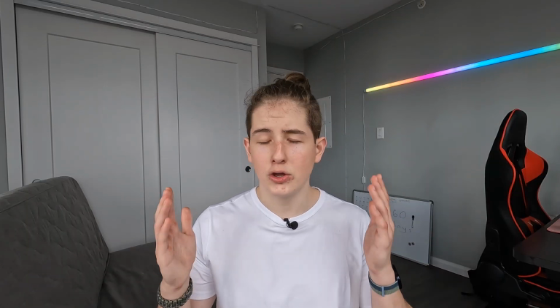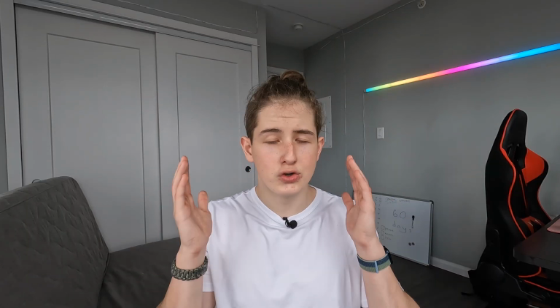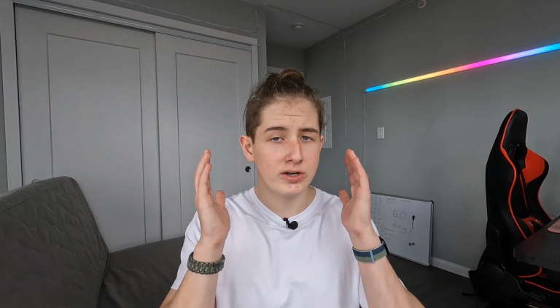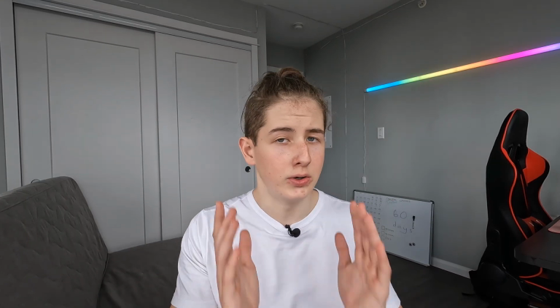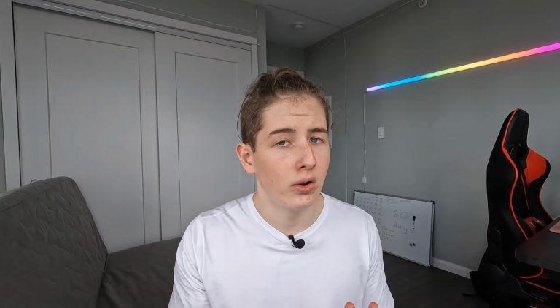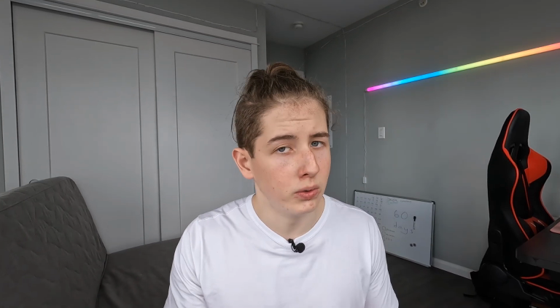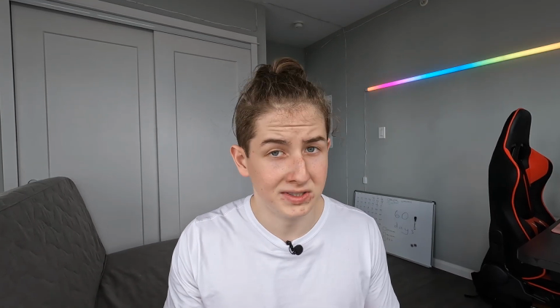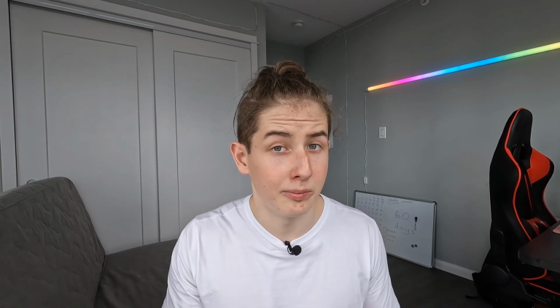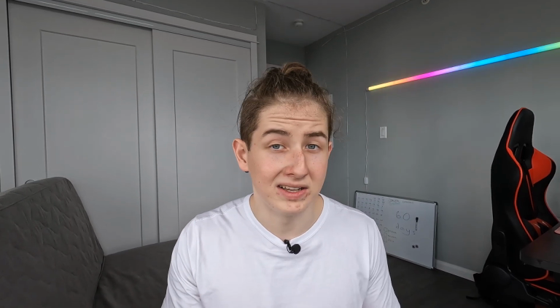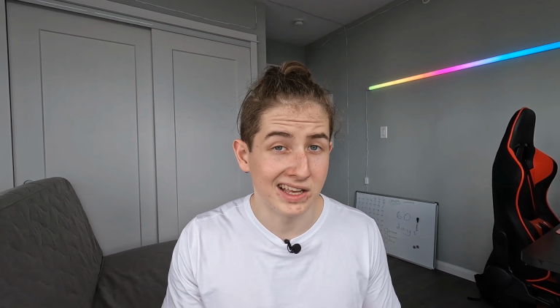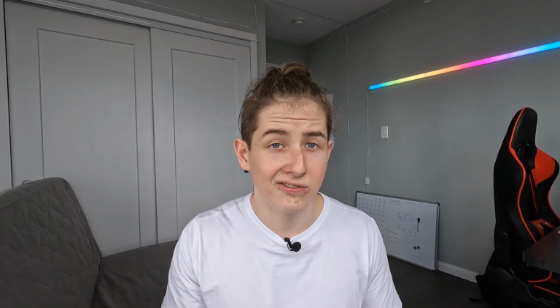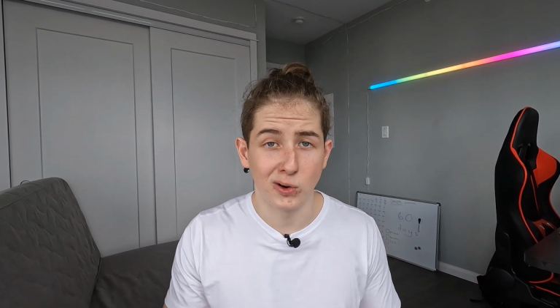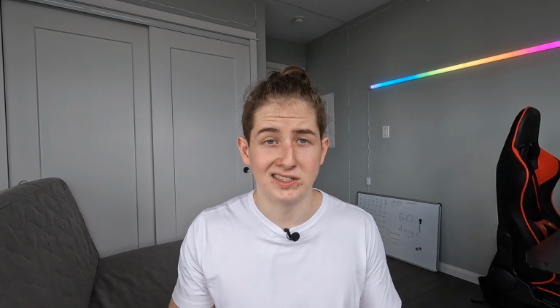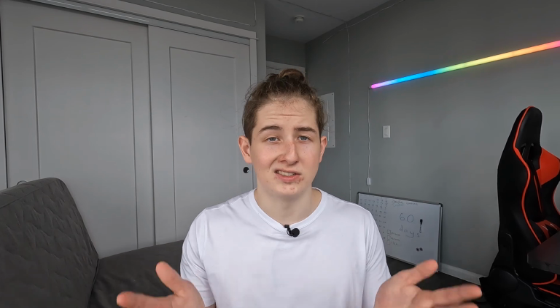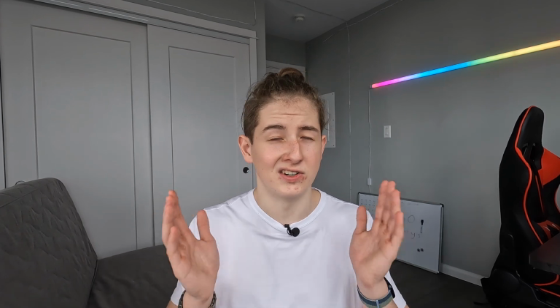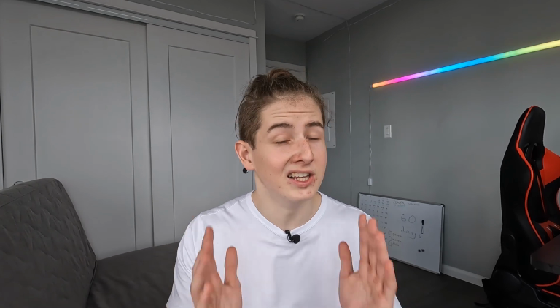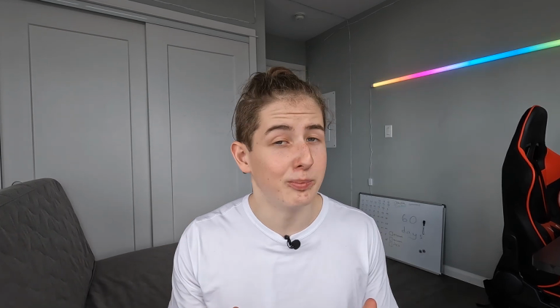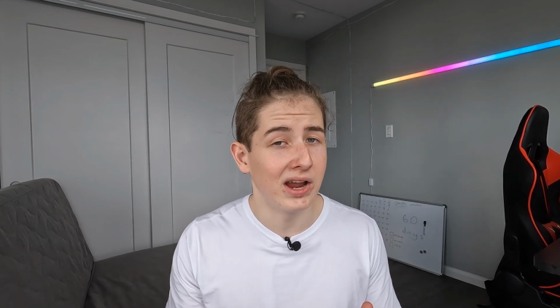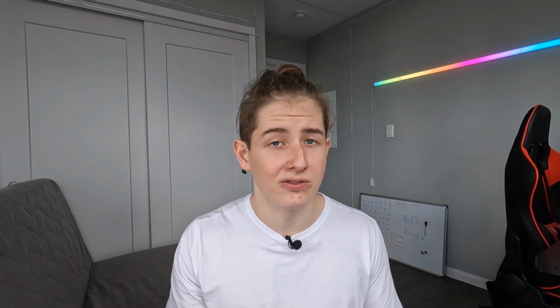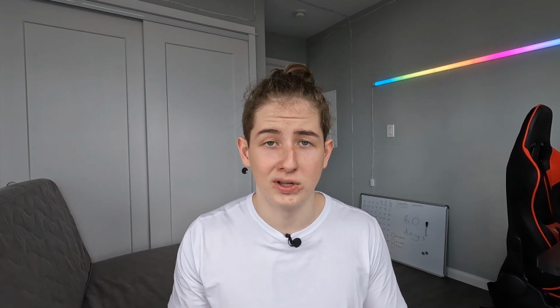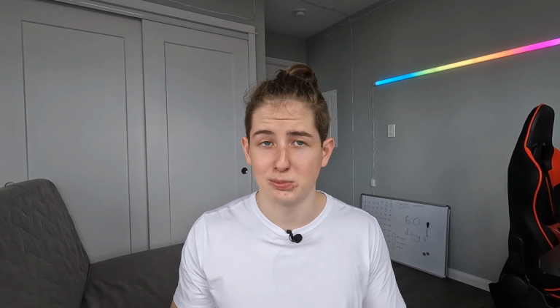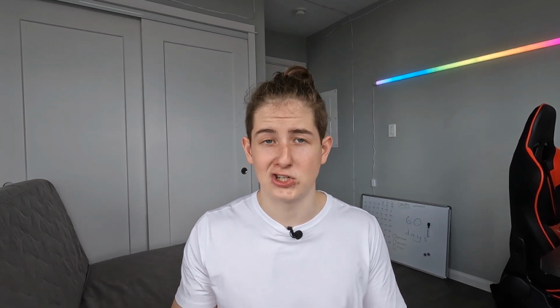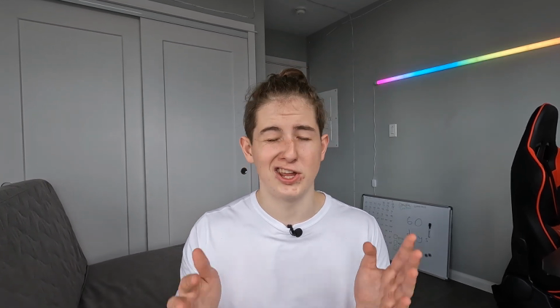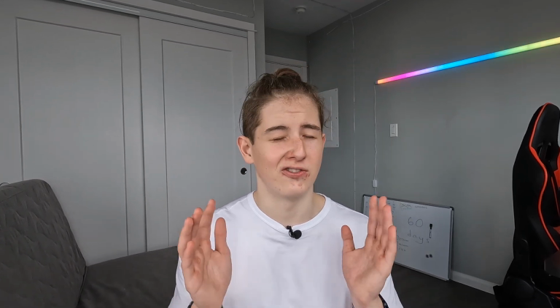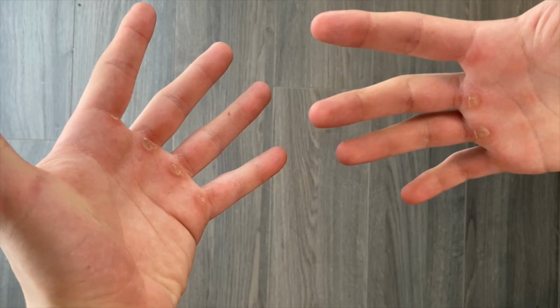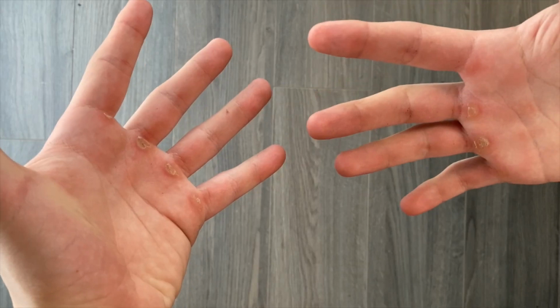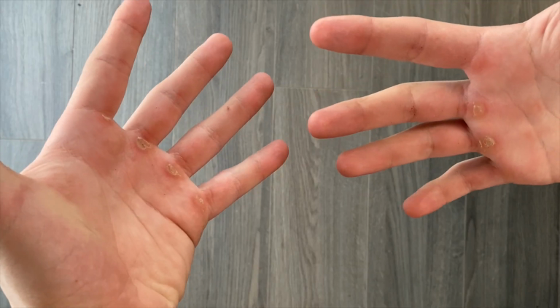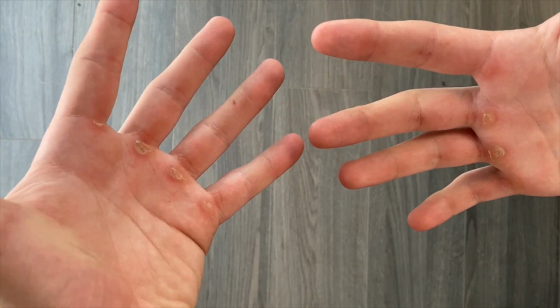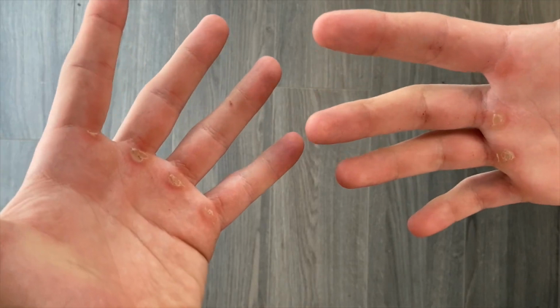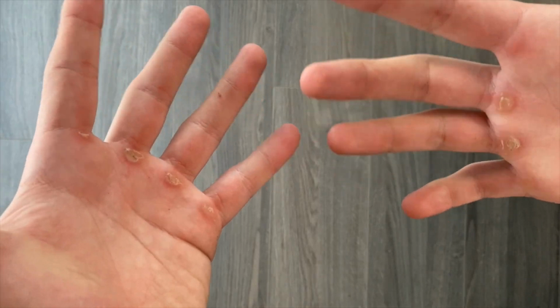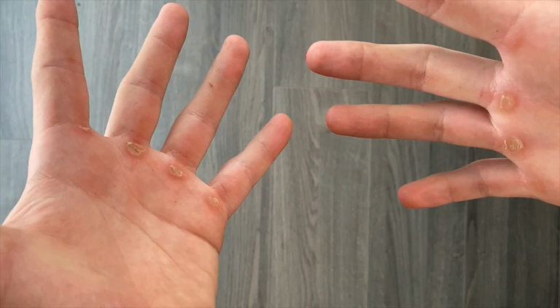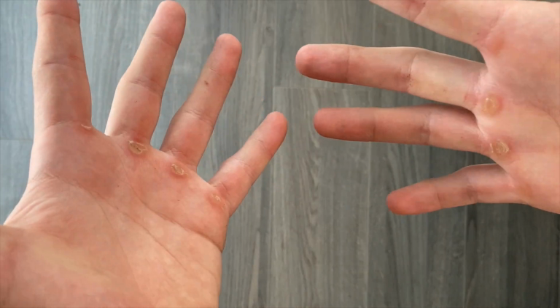I usually don't do that myself because it's really painful, especially if your hands look like mine.